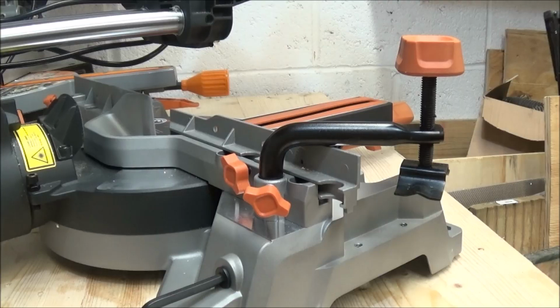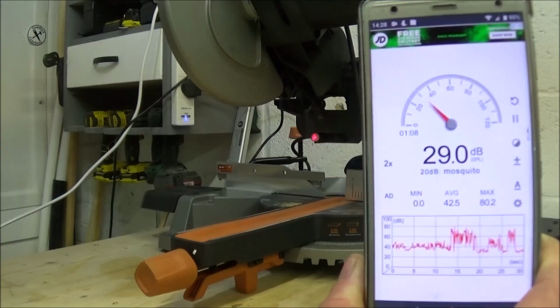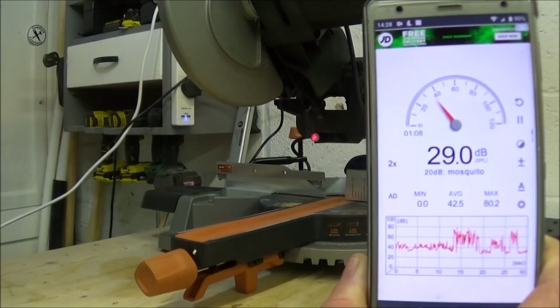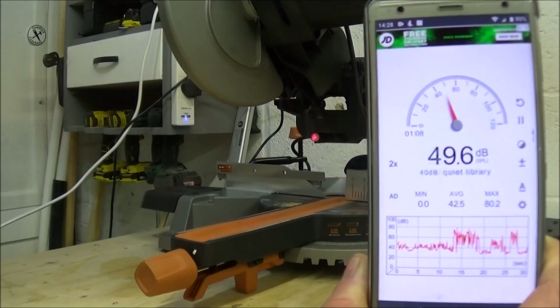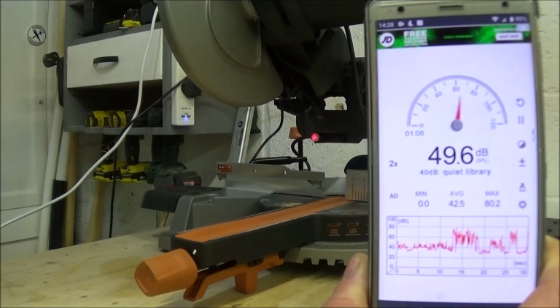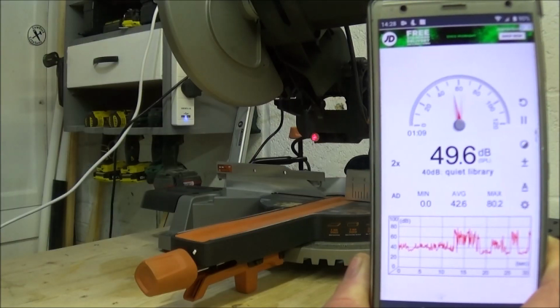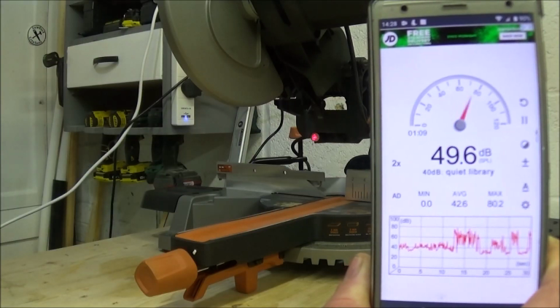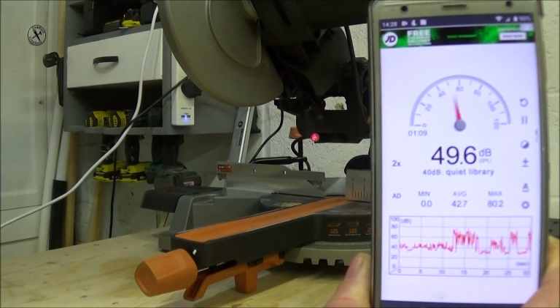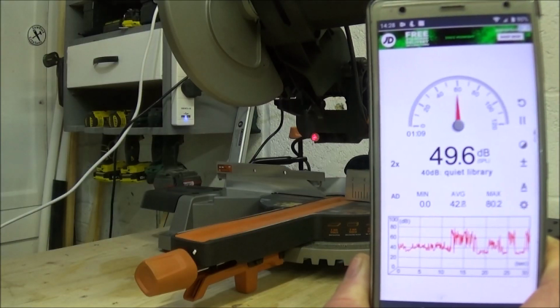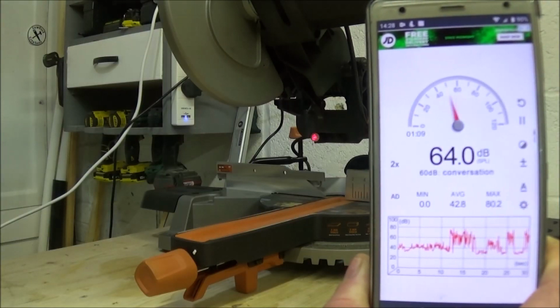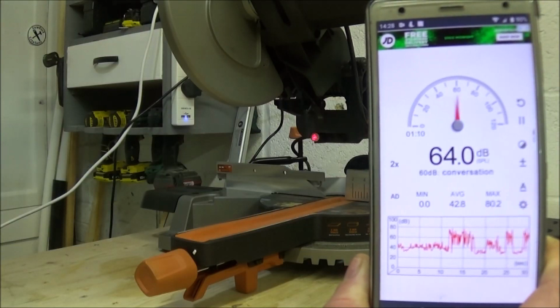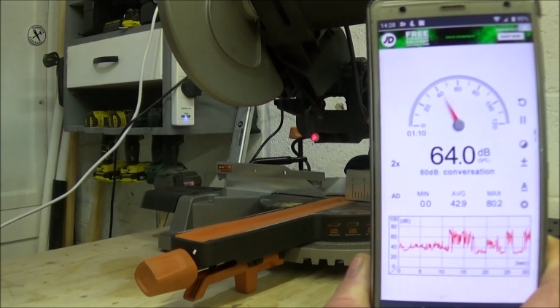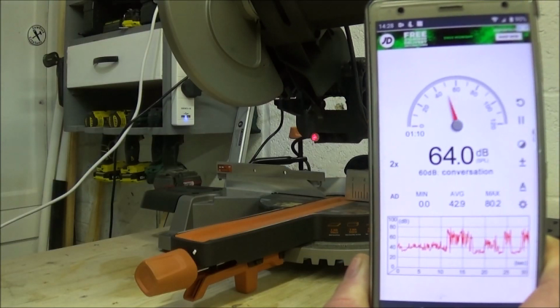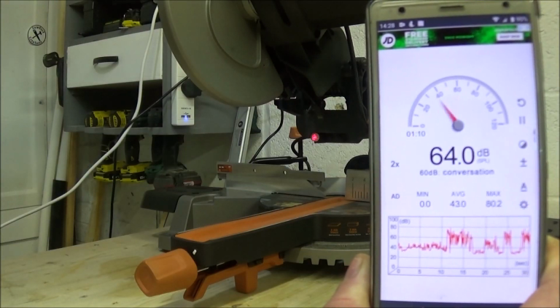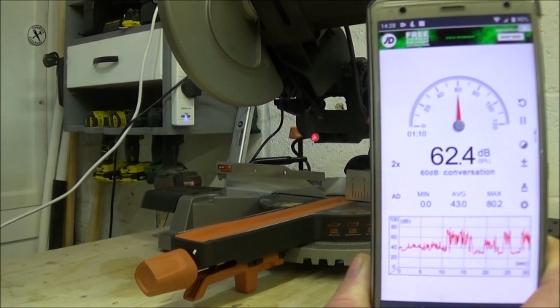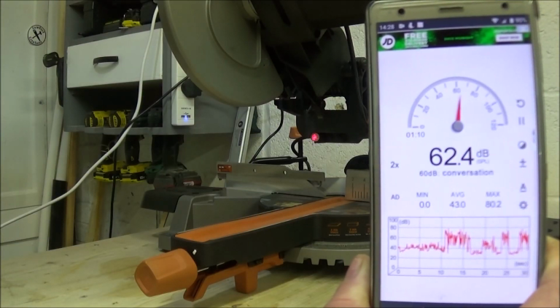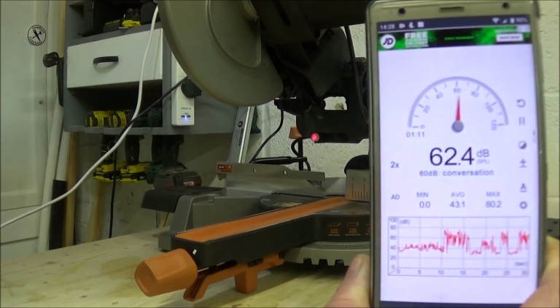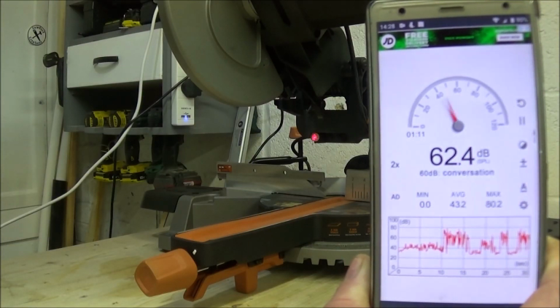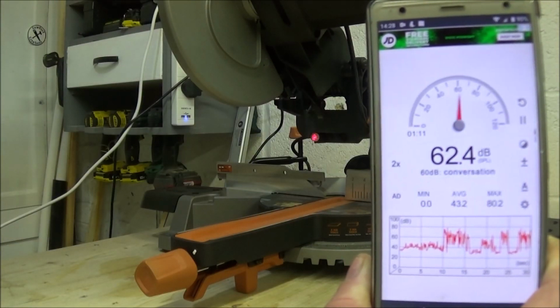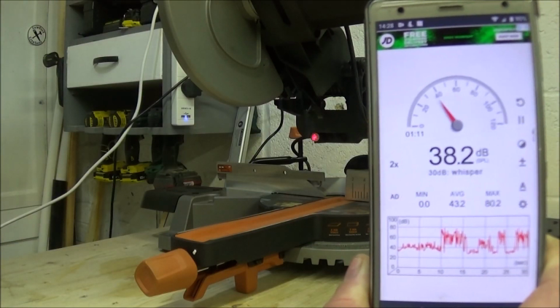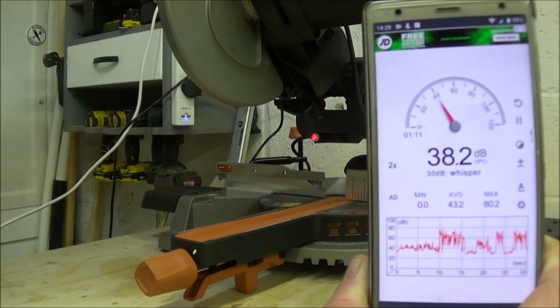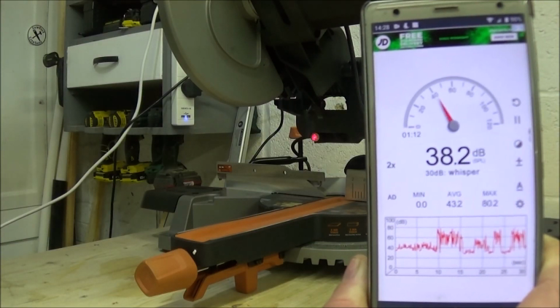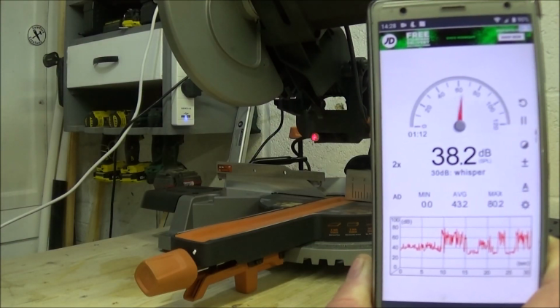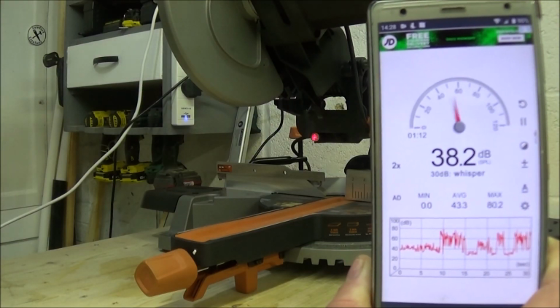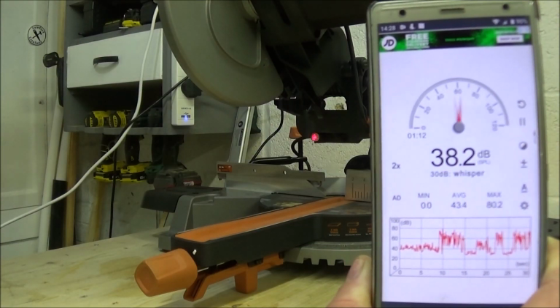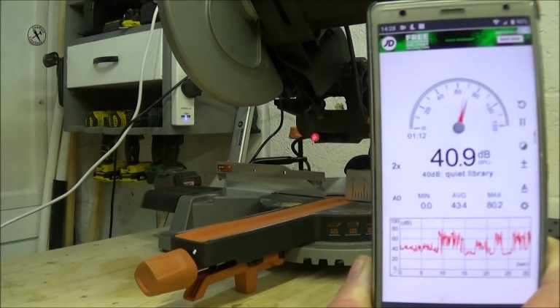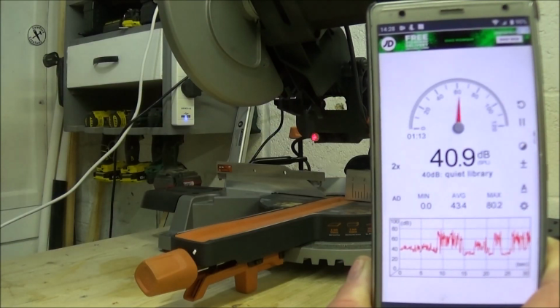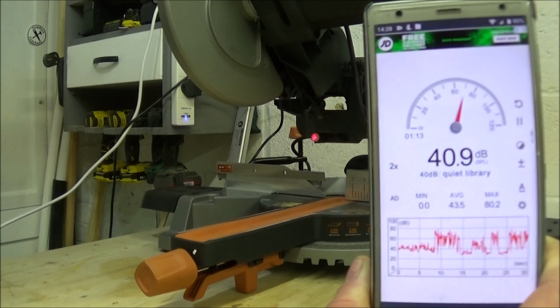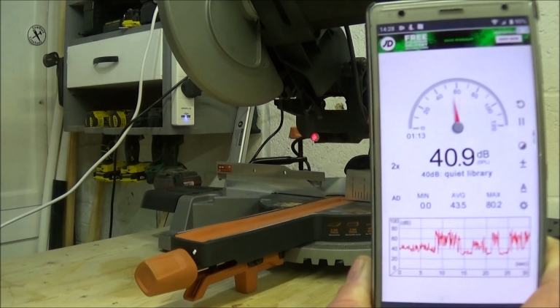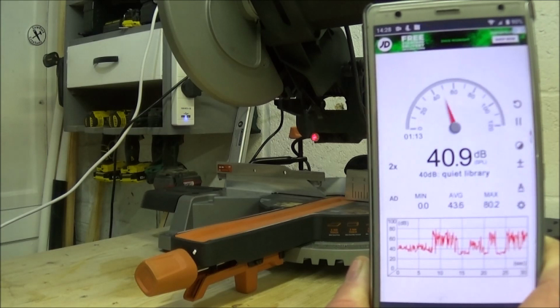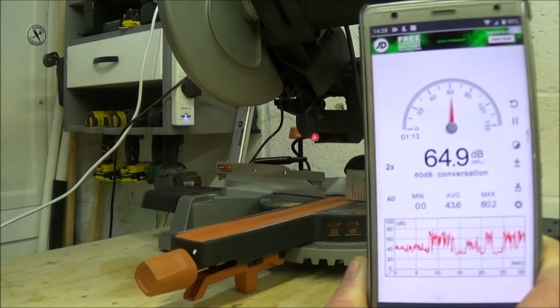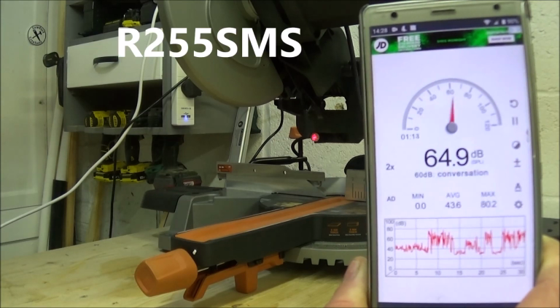Using this decibel meter app I've just downloaded on my phone, we're going to test out the noise of the saw running now.